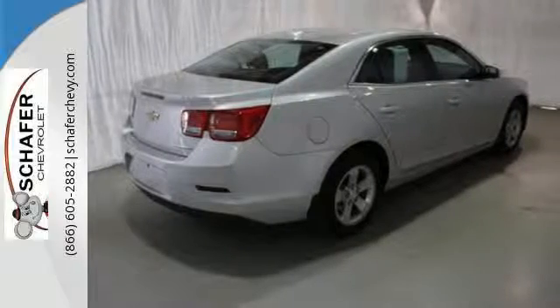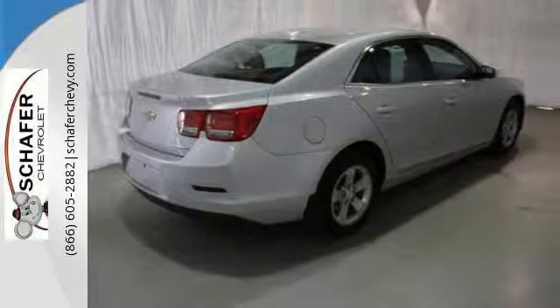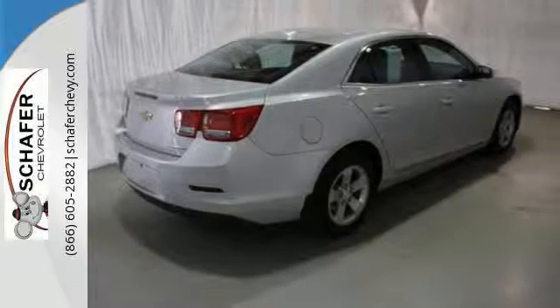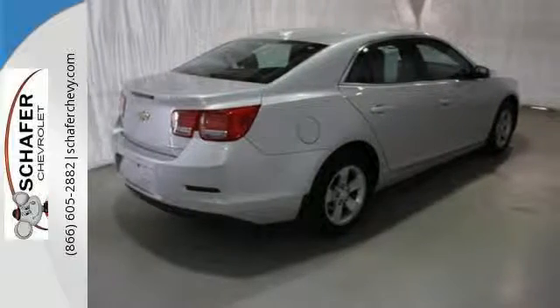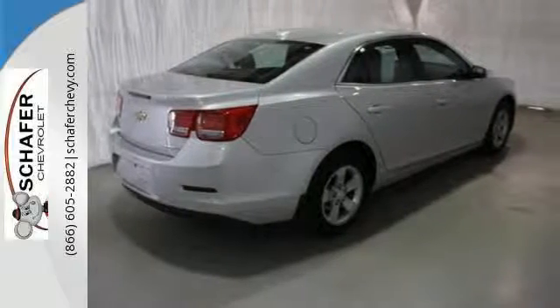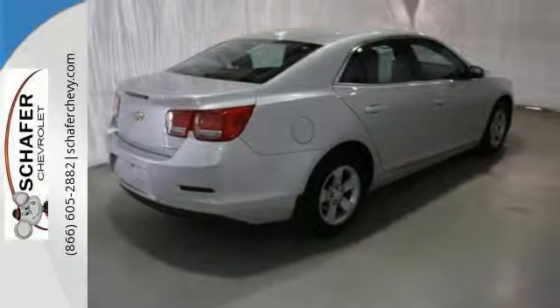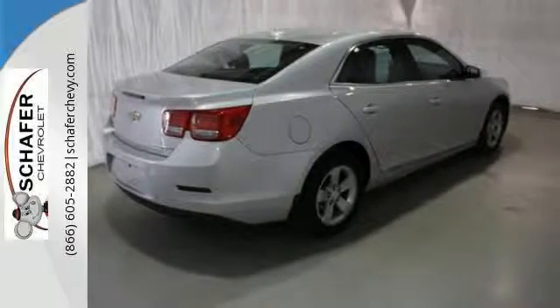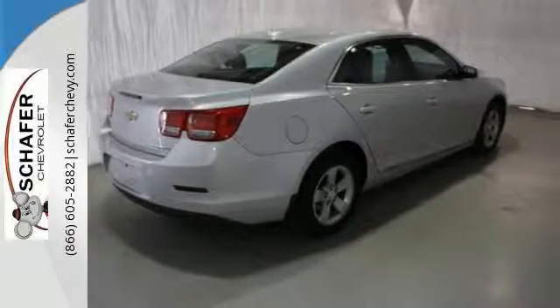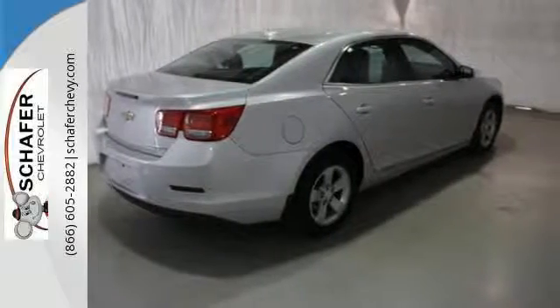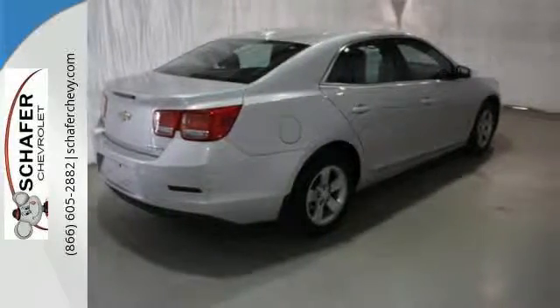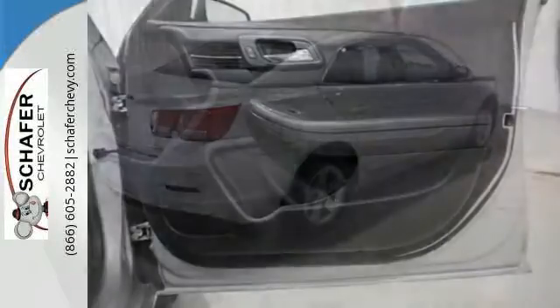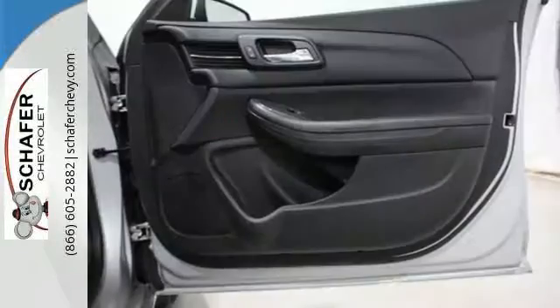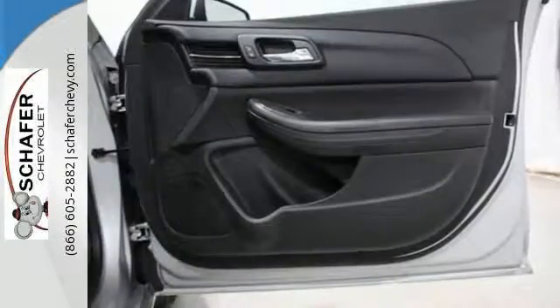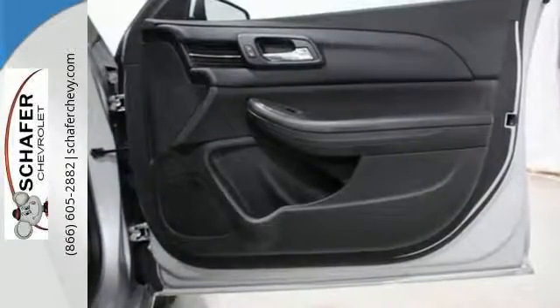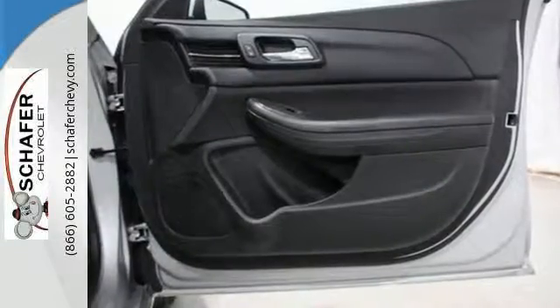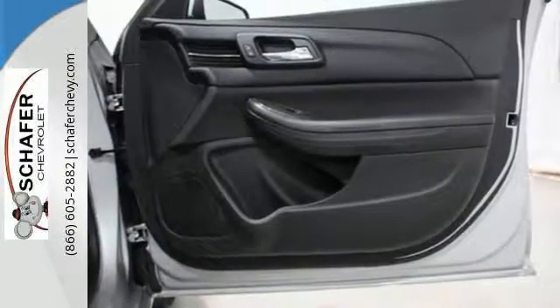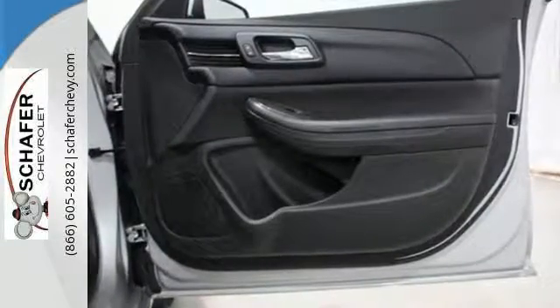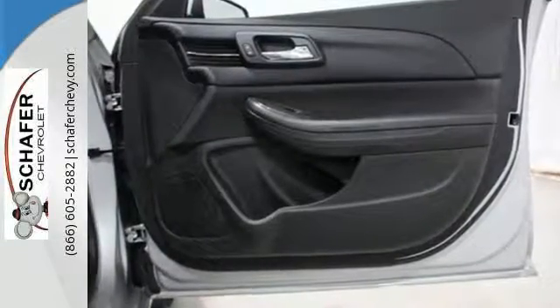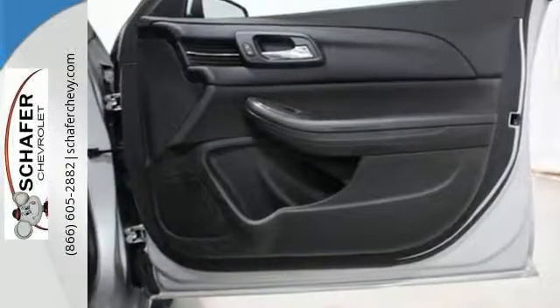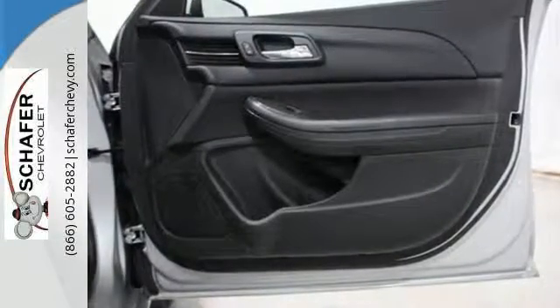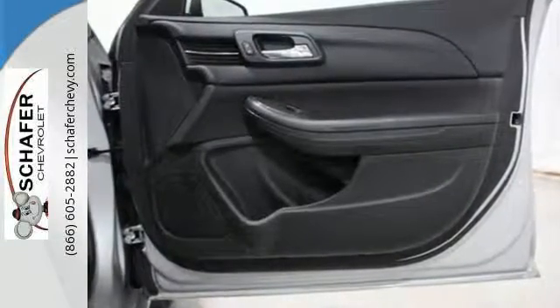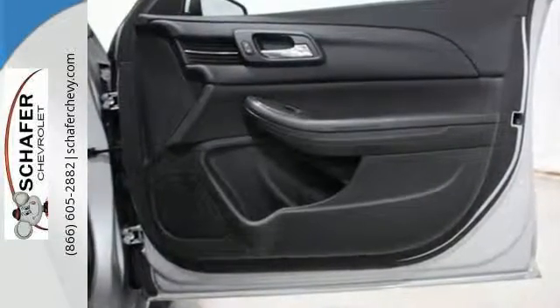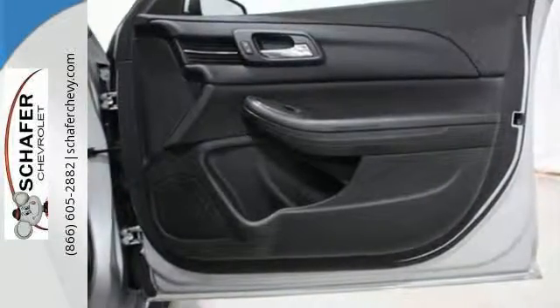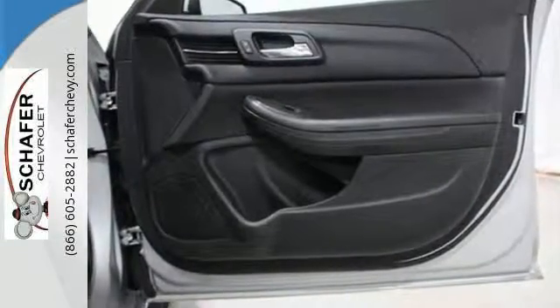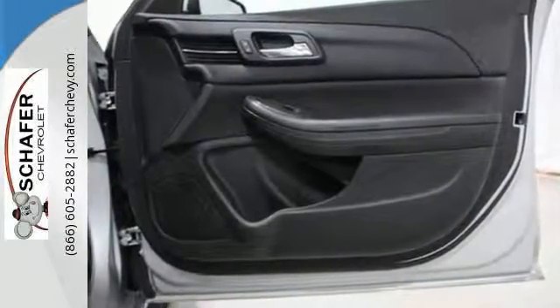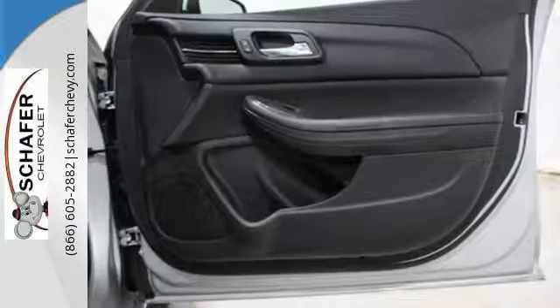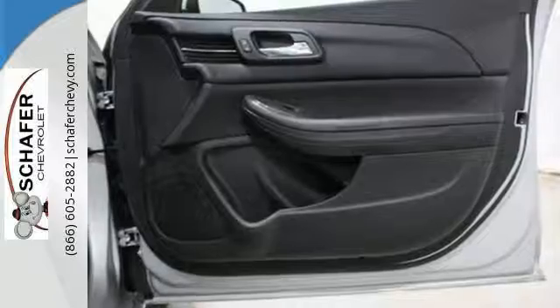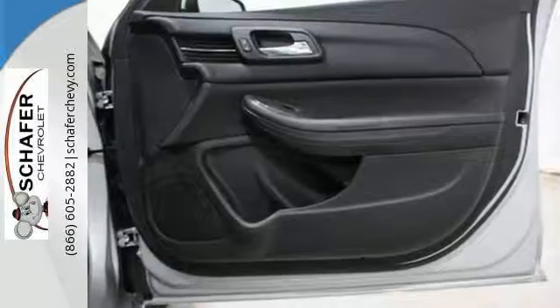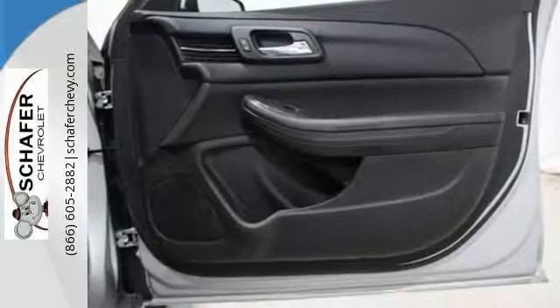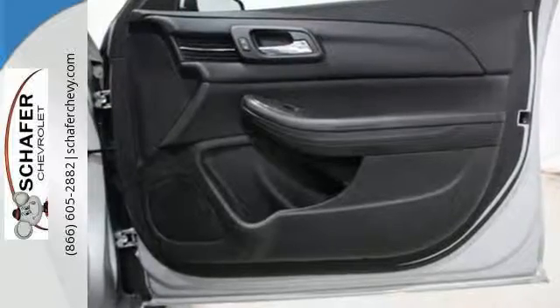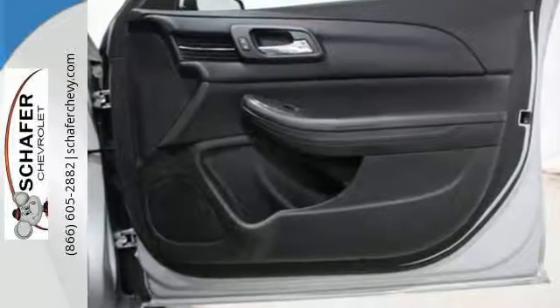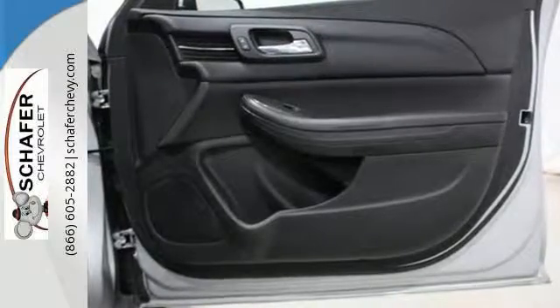You'll want convenience, so you get keyless entry, power options, and a multifunction steering wheel.